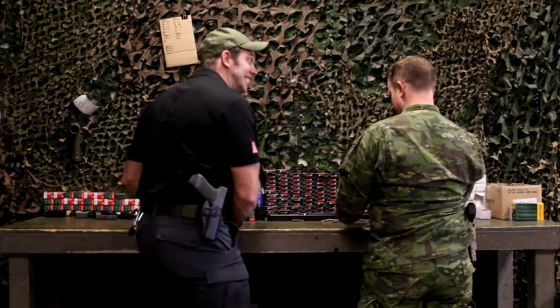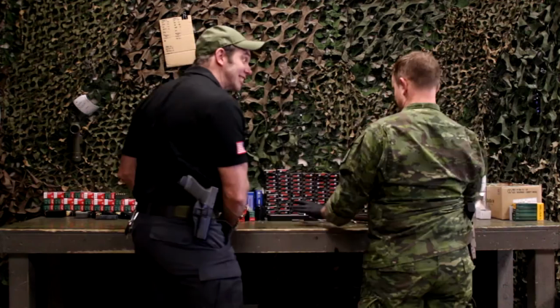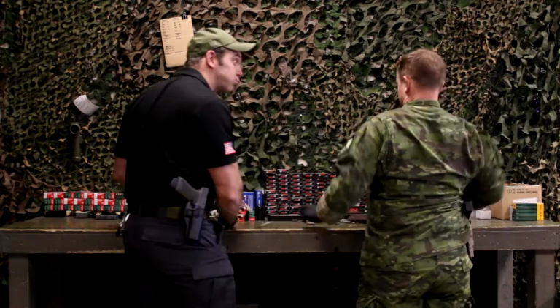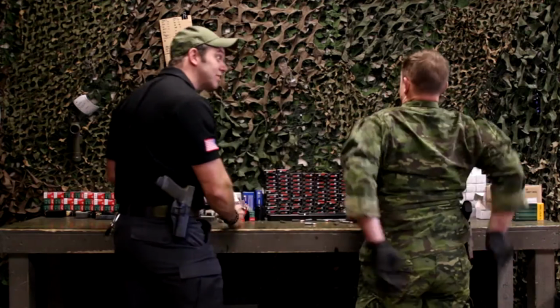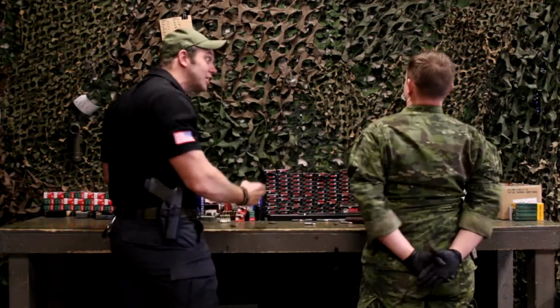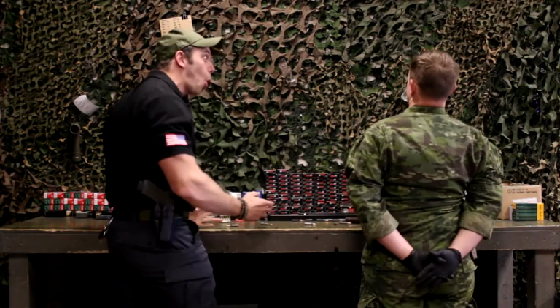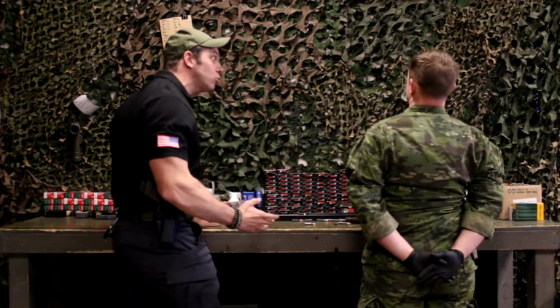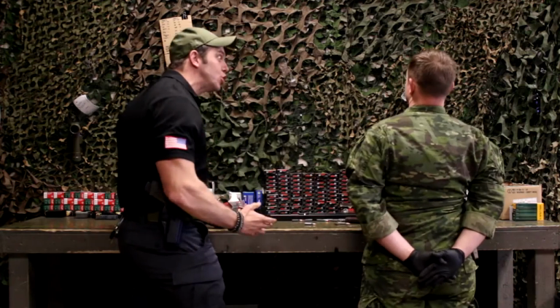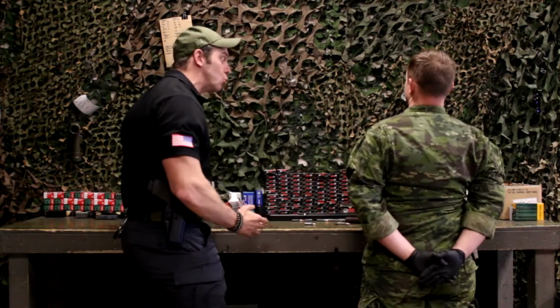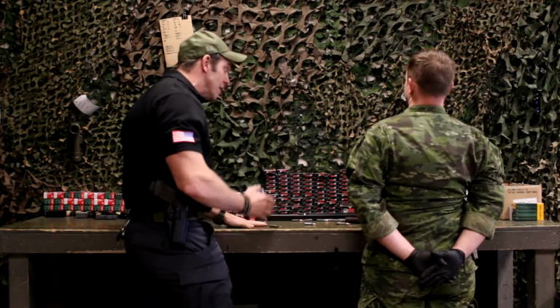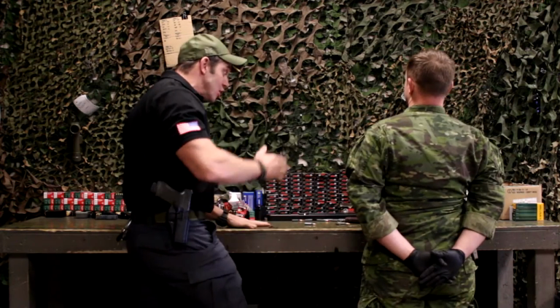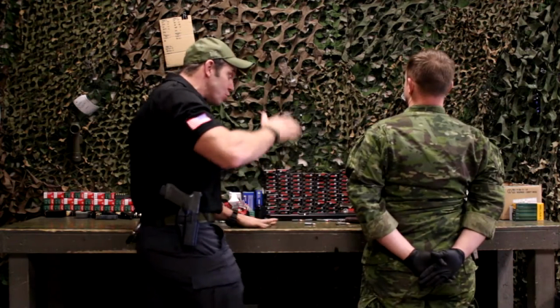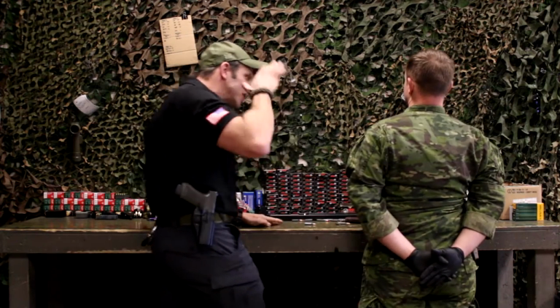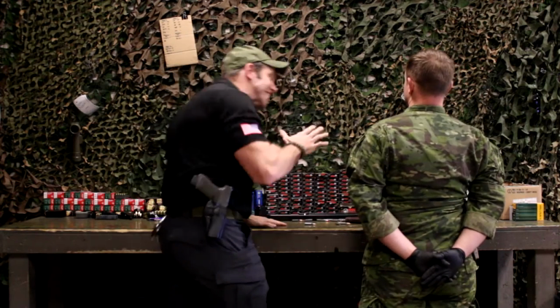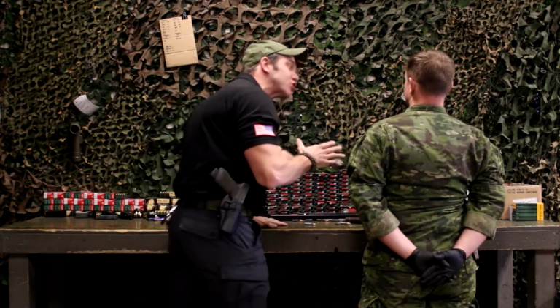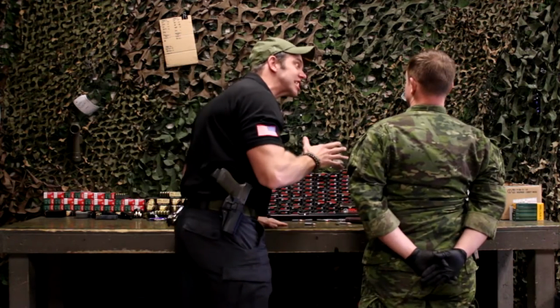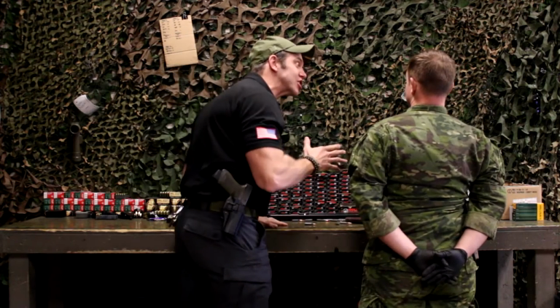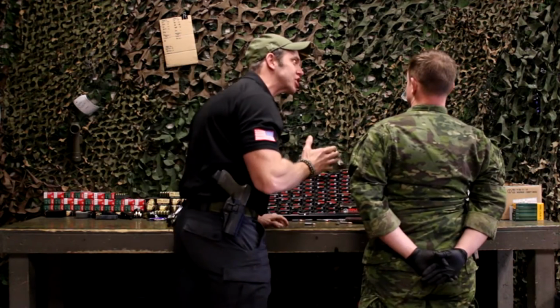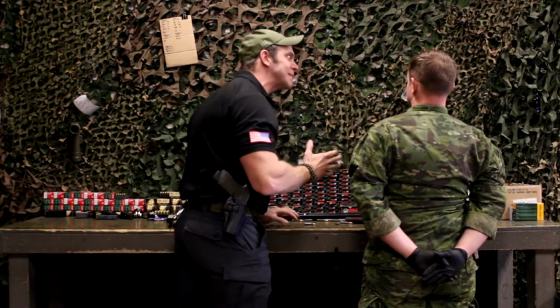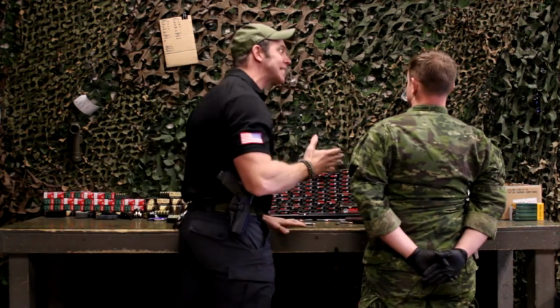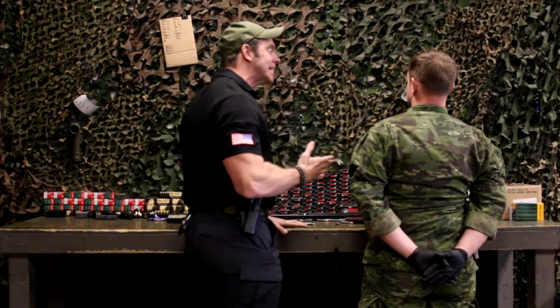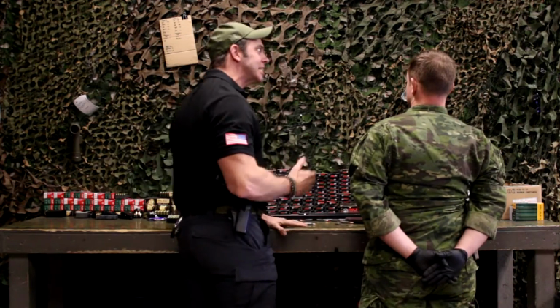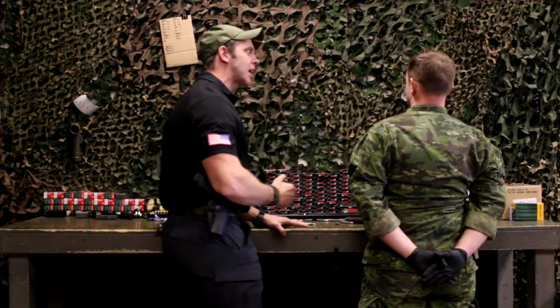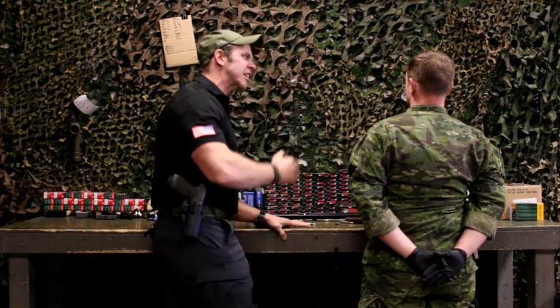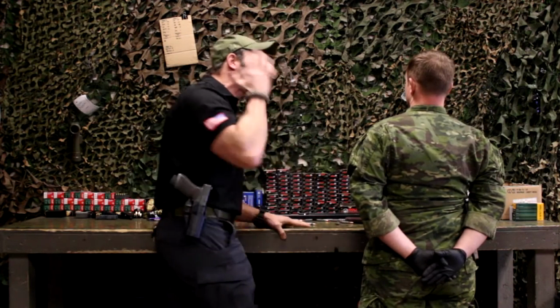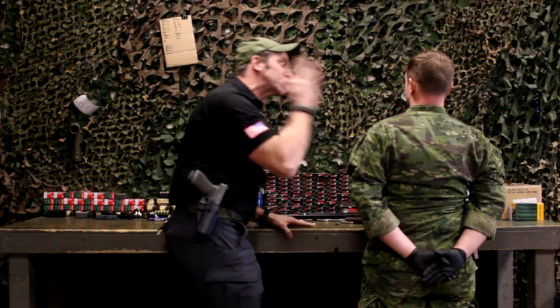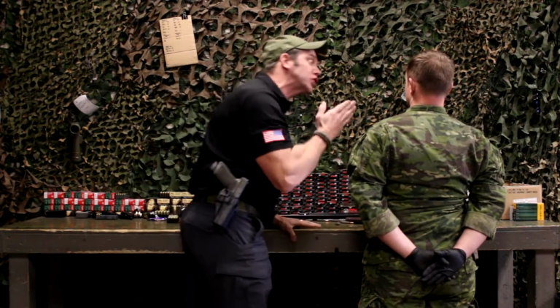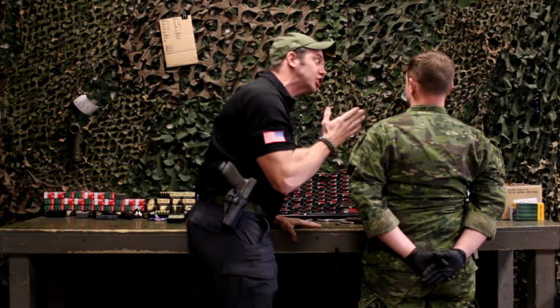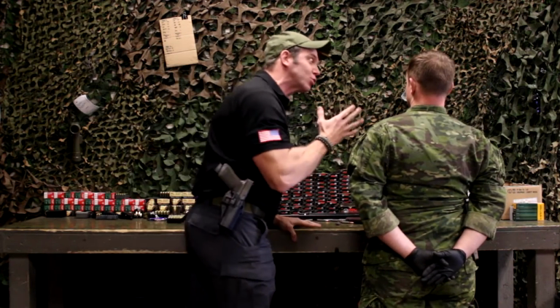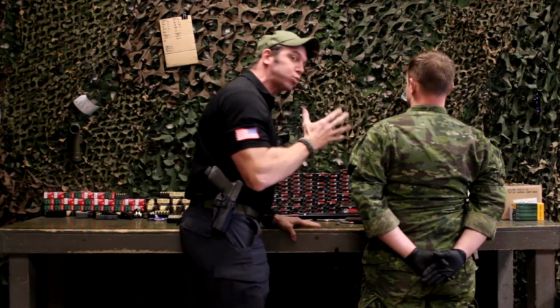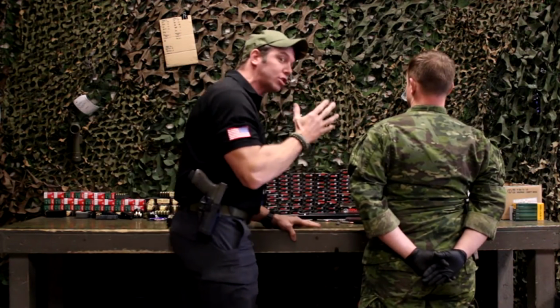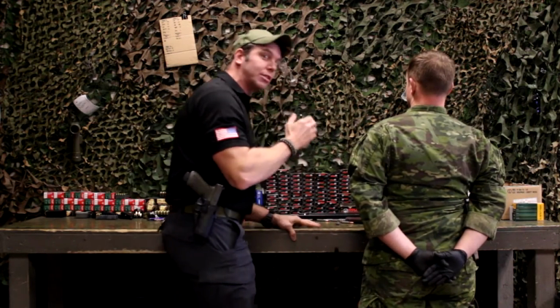What have I told you? Use the outside of your thumb, not the inside. God, you're worth it.